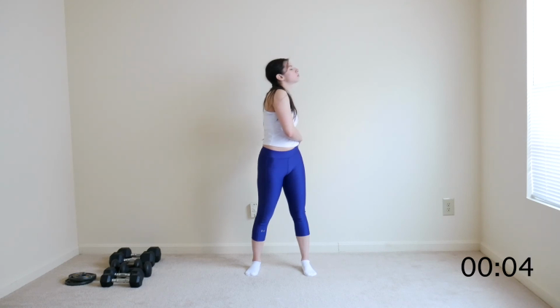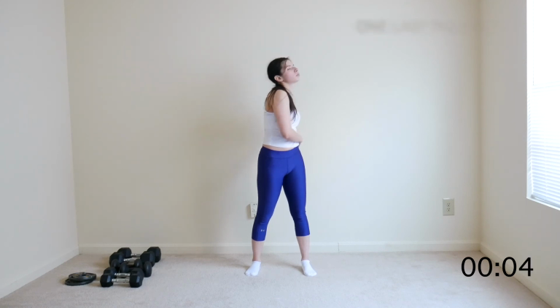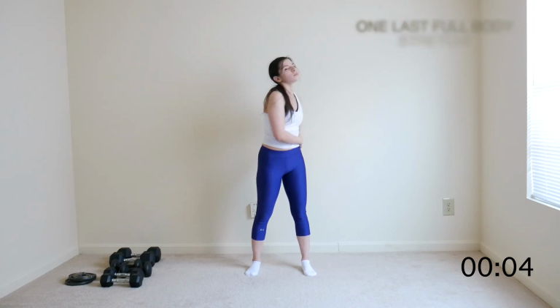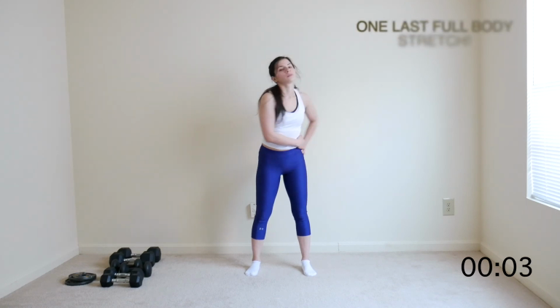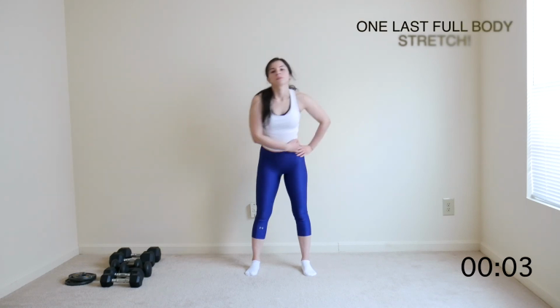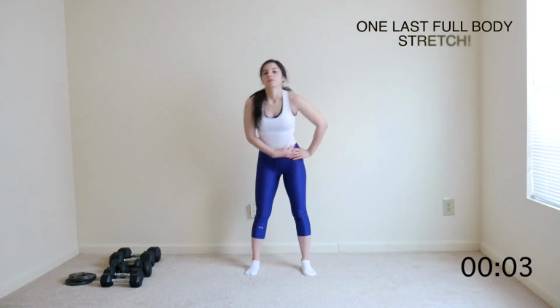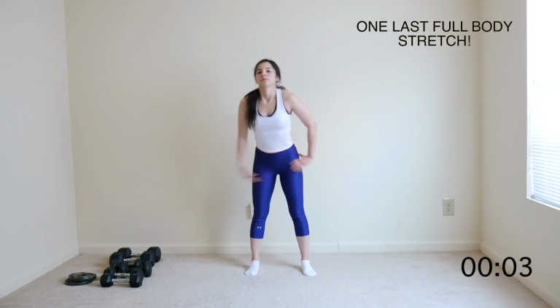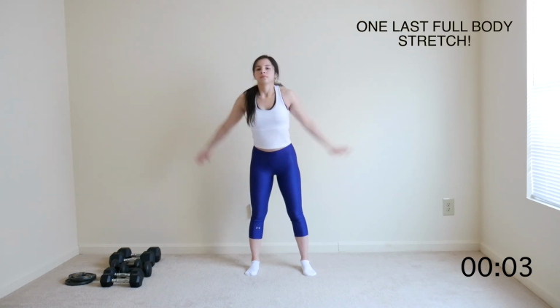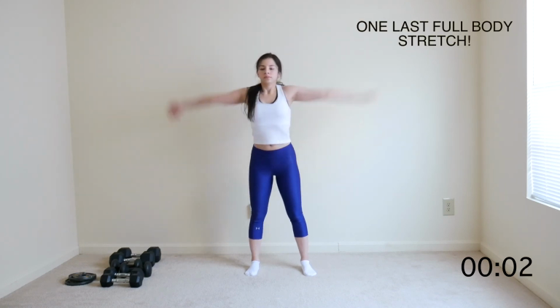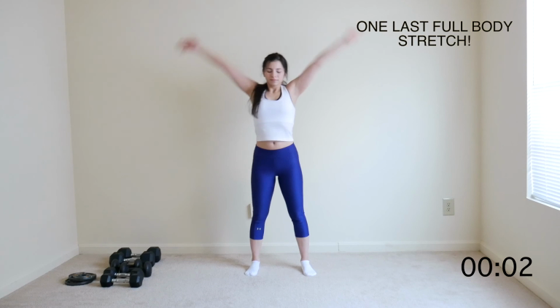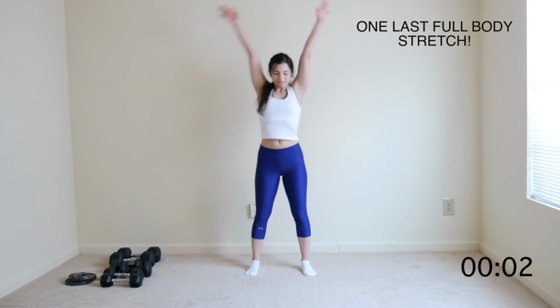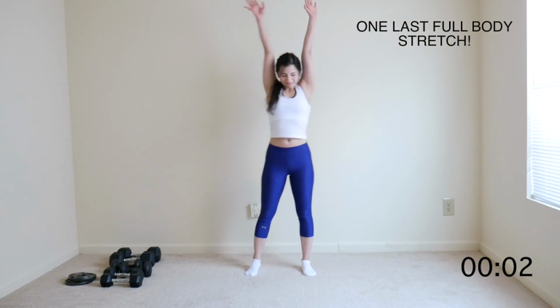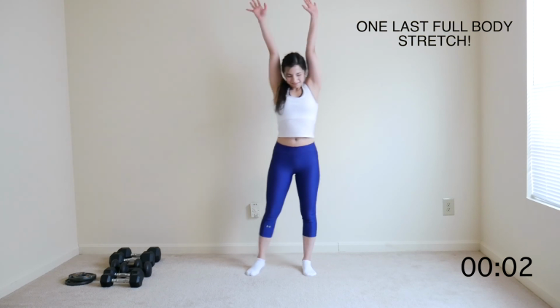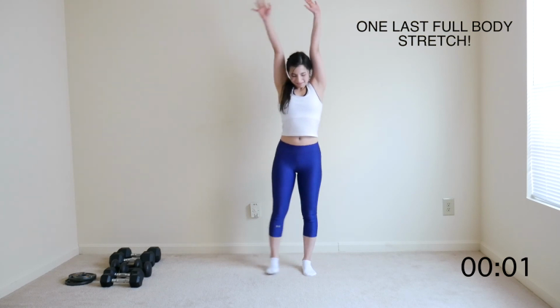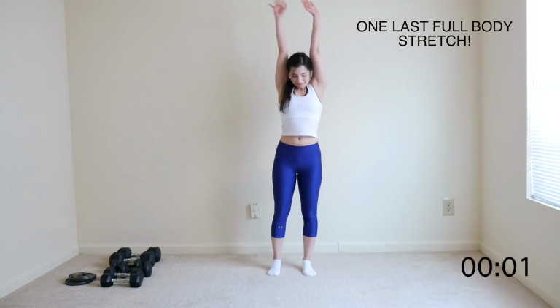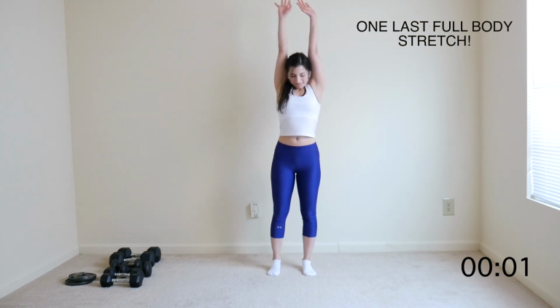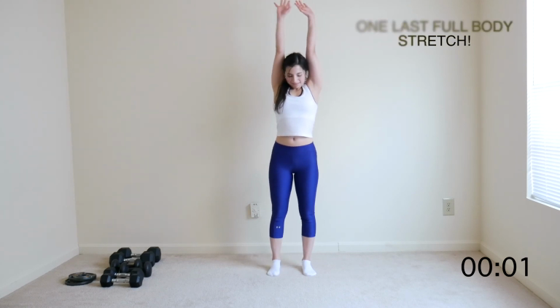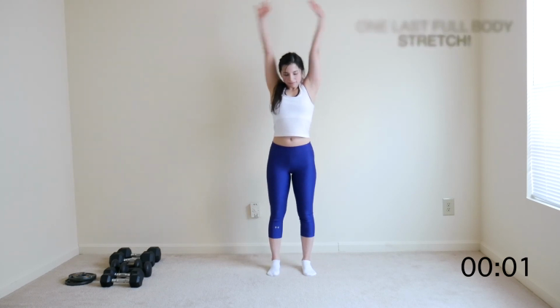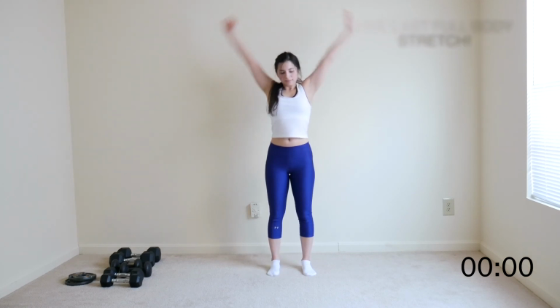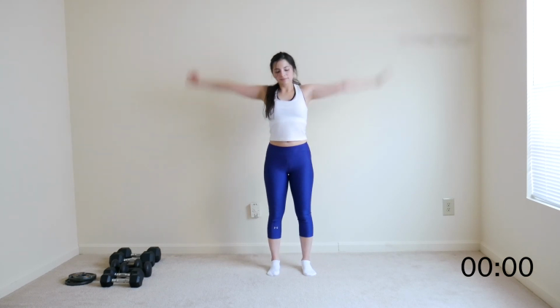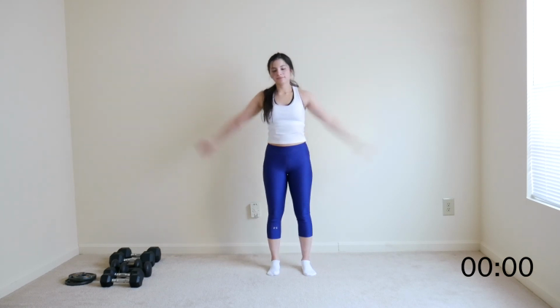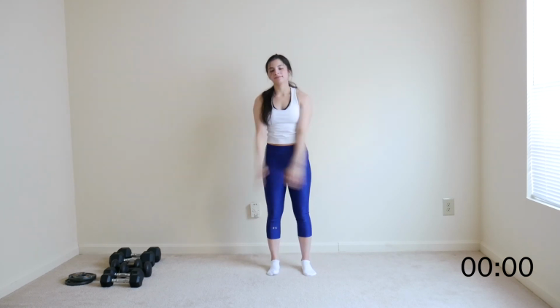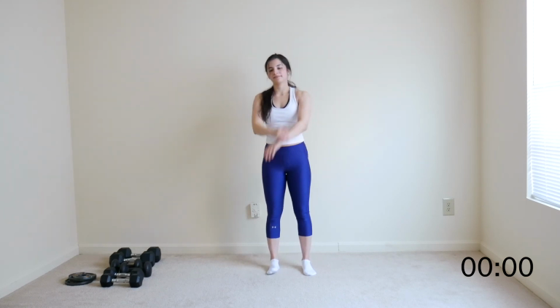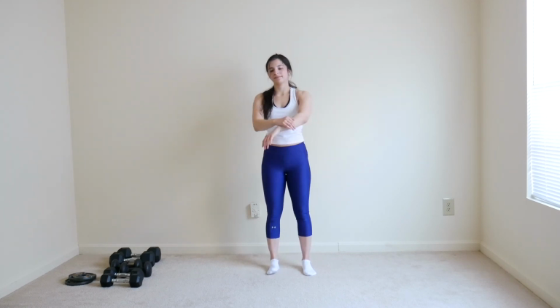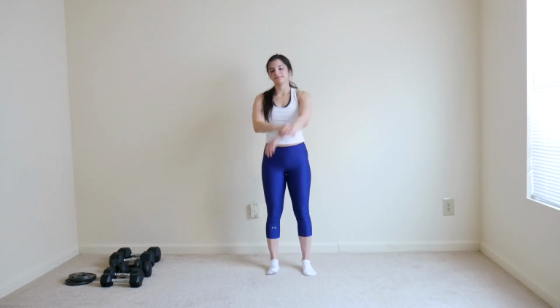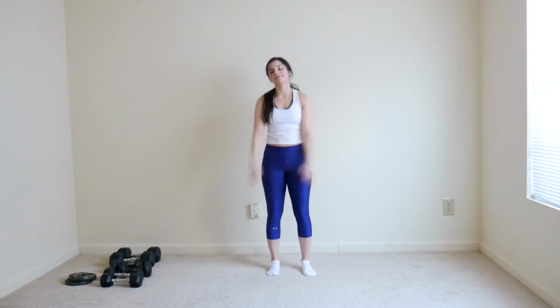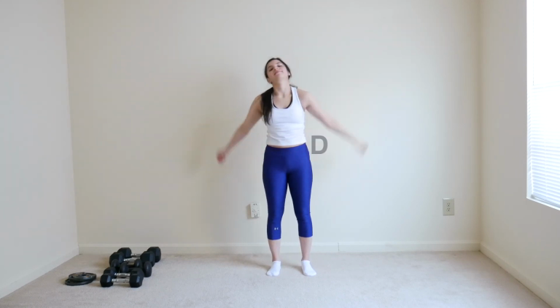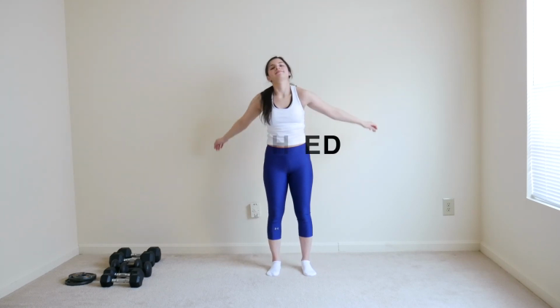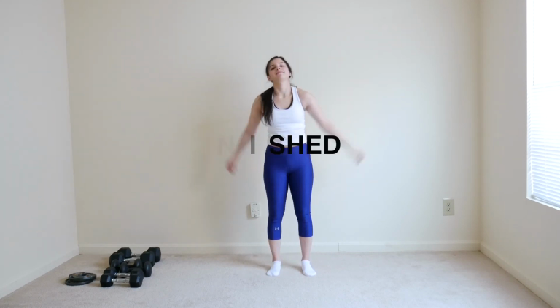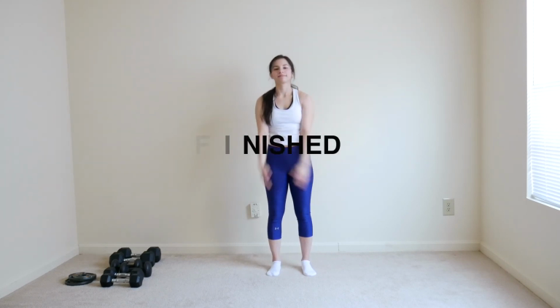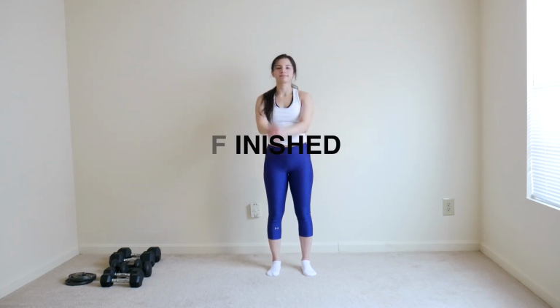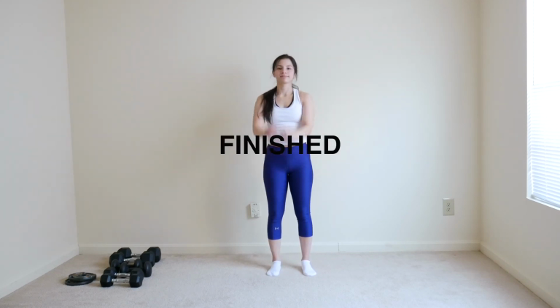Let's do one last quick full body stretch. Pull your arms high up over your head and feel that stretch all over your body, and relax.